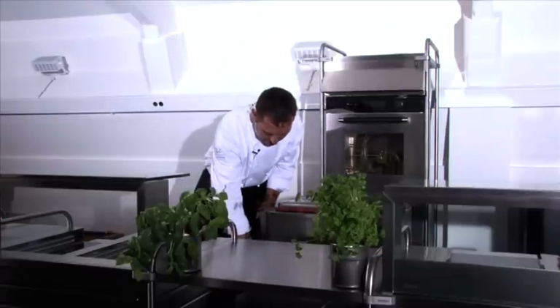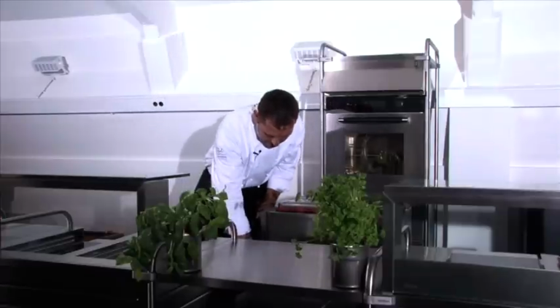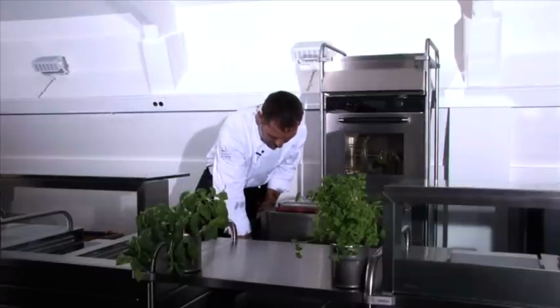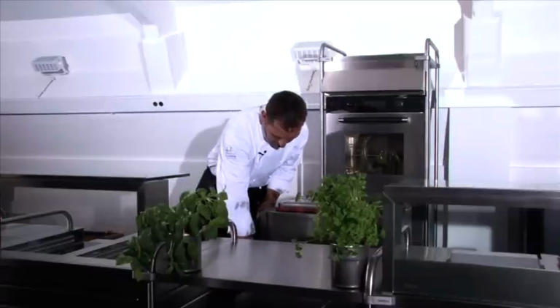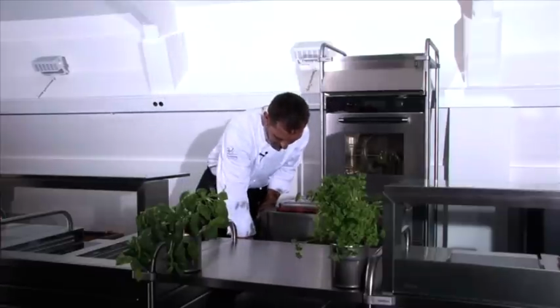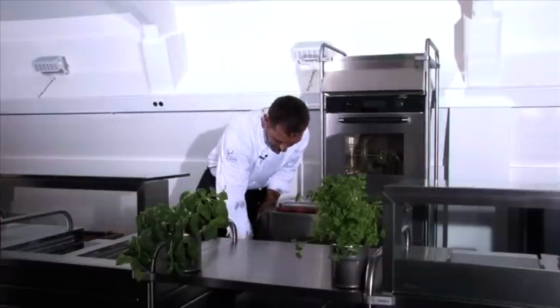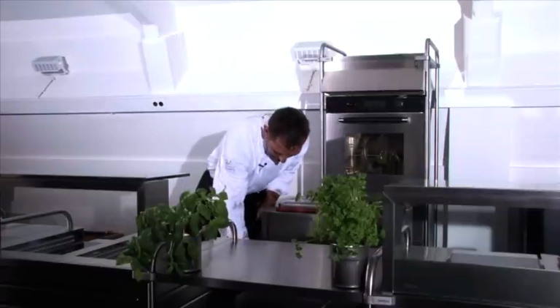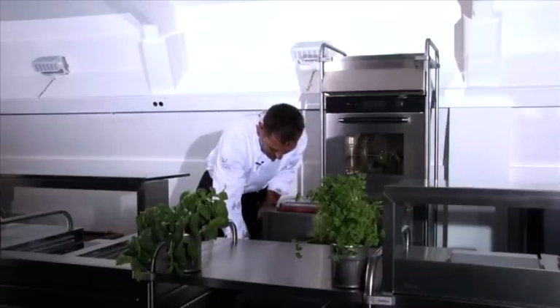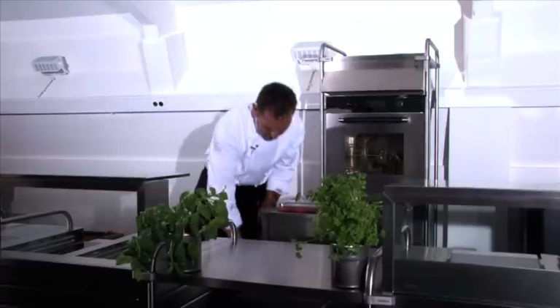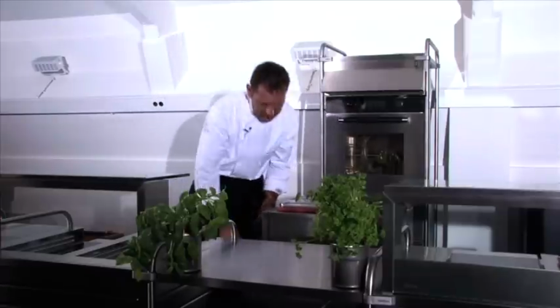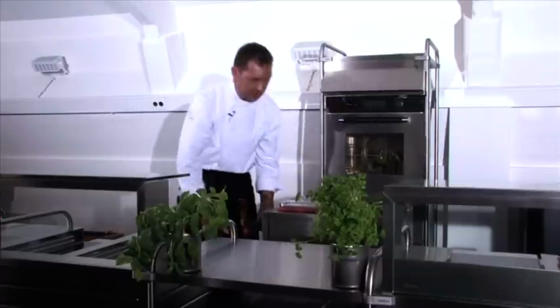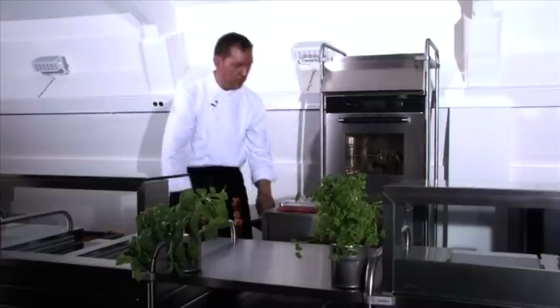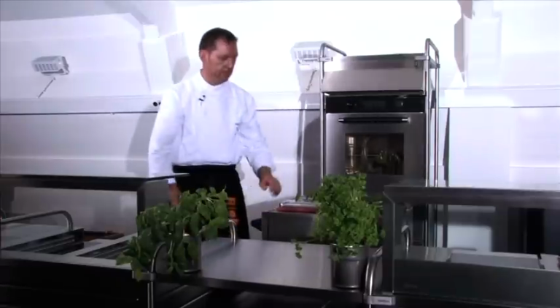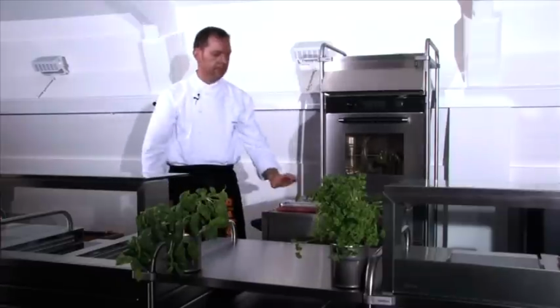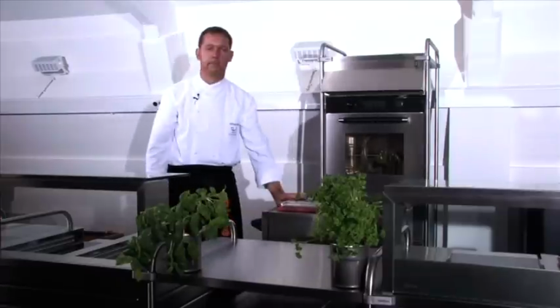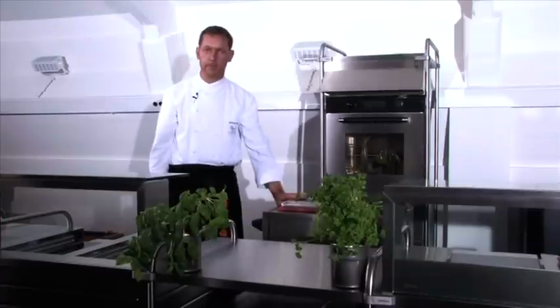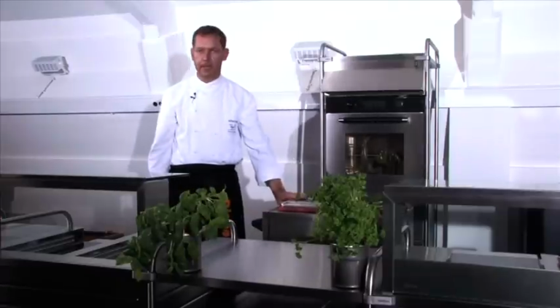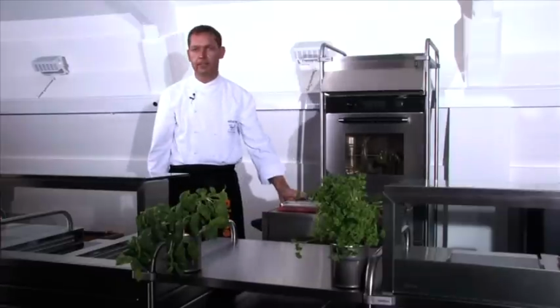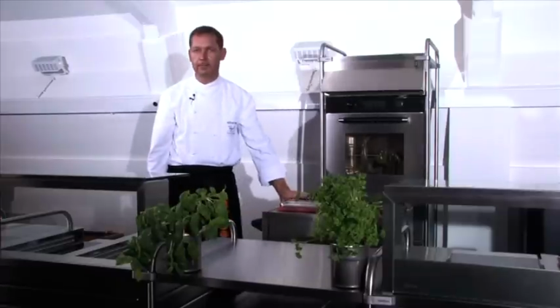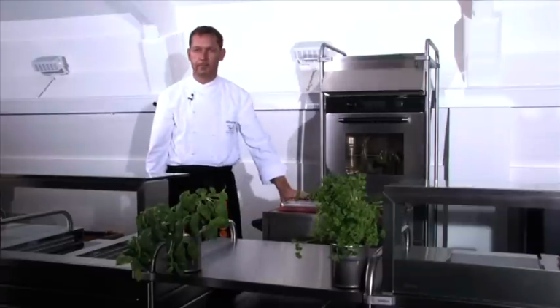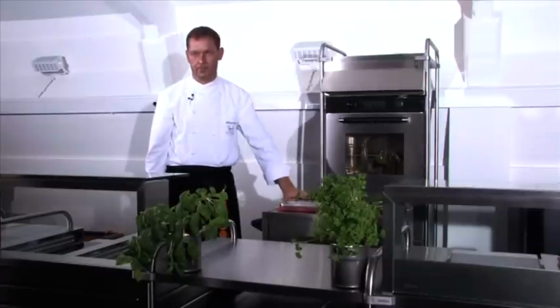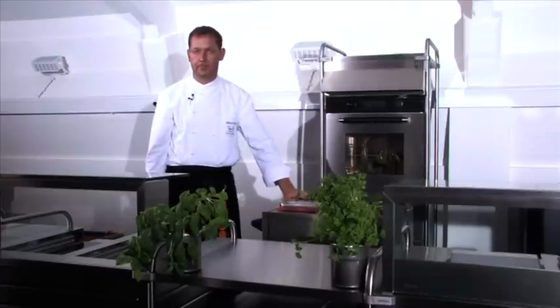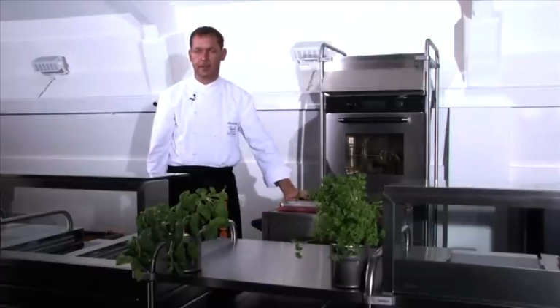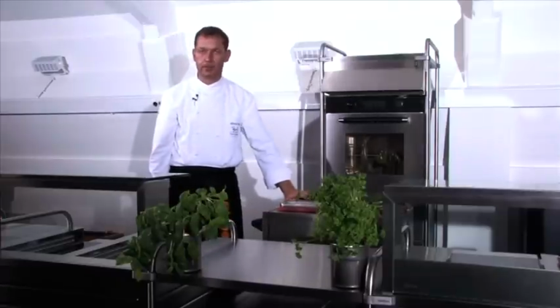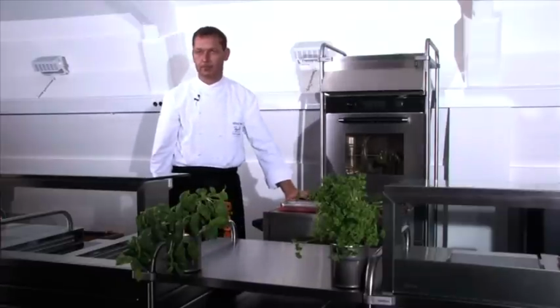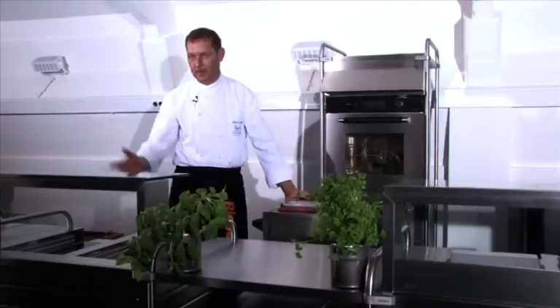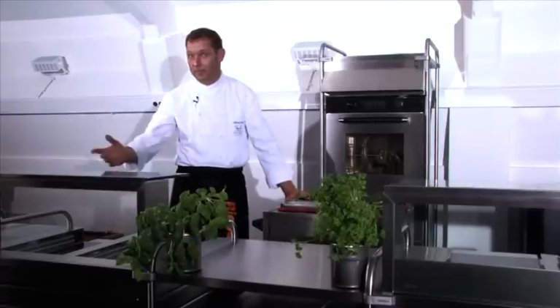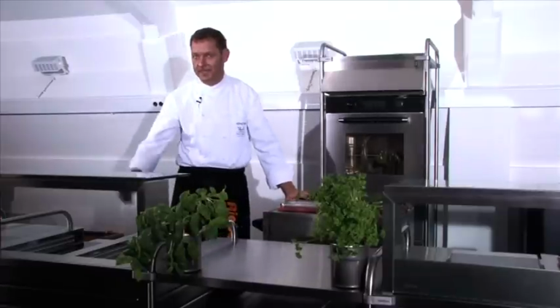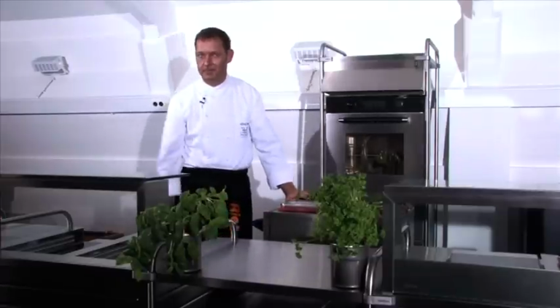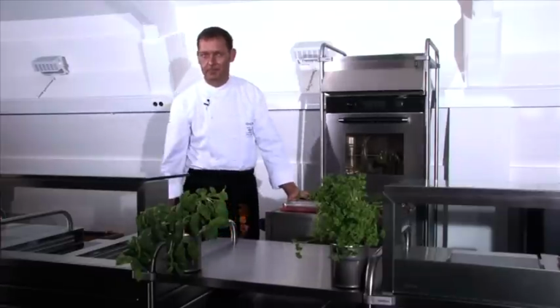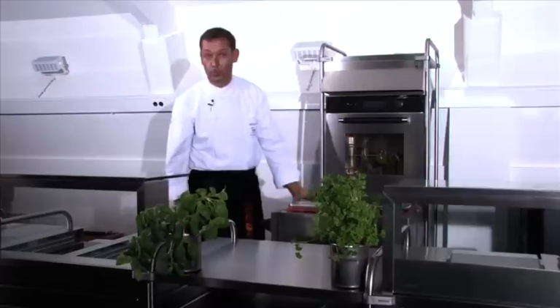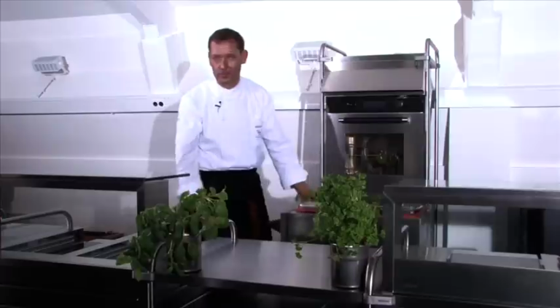Good catering to you. So long for now, and guten Appetit!